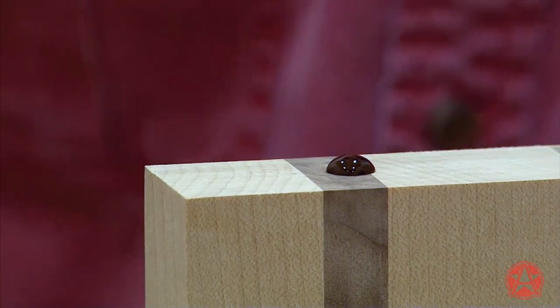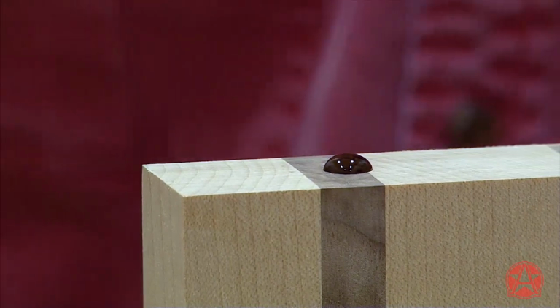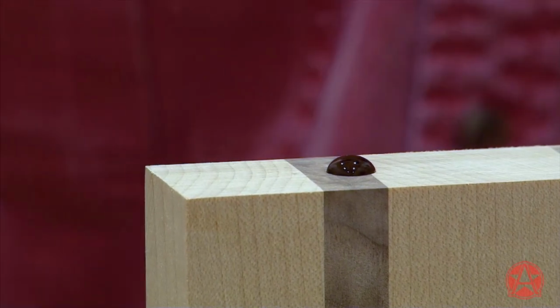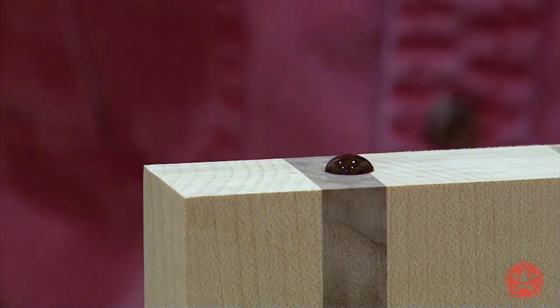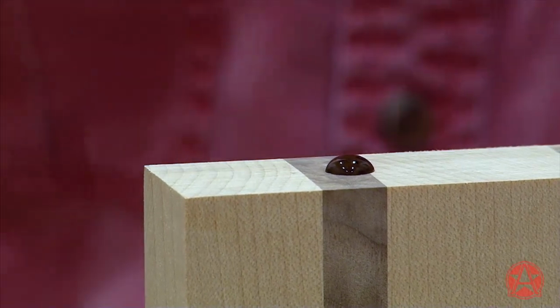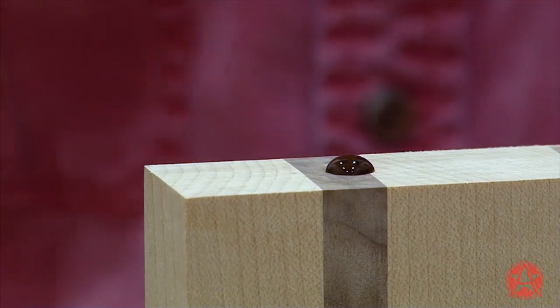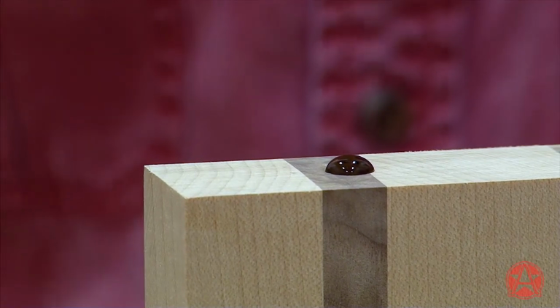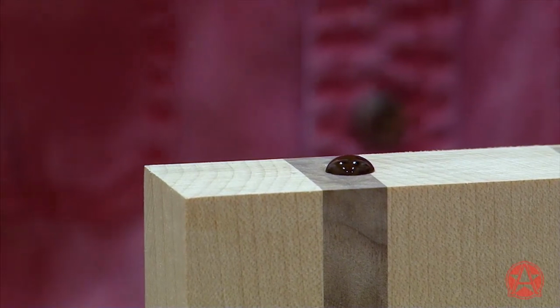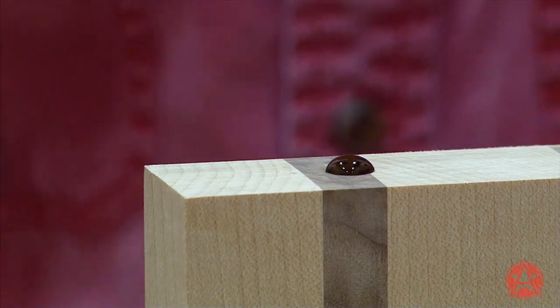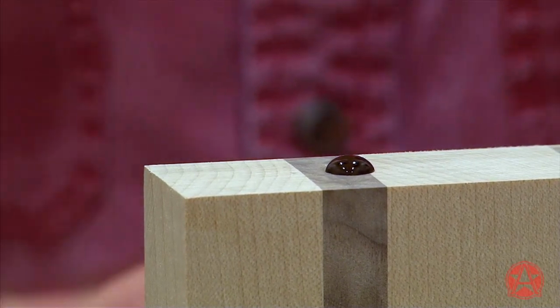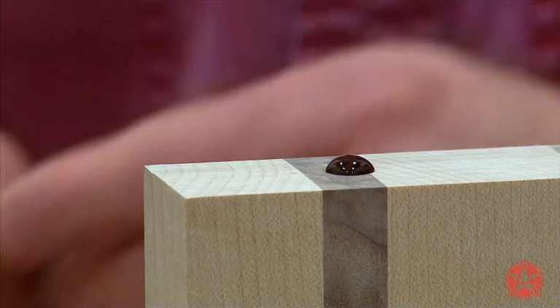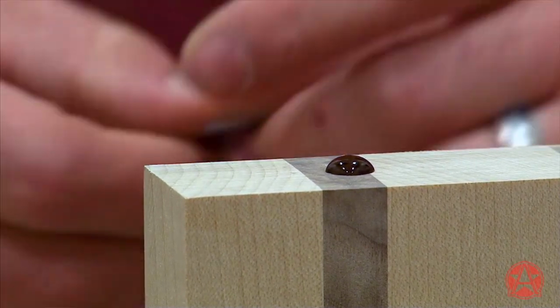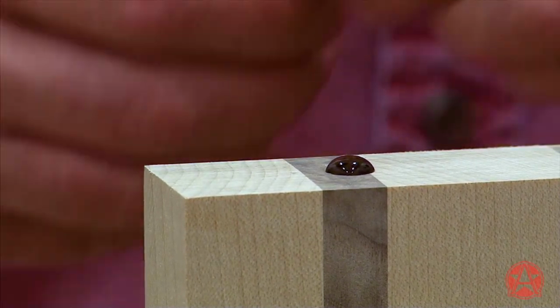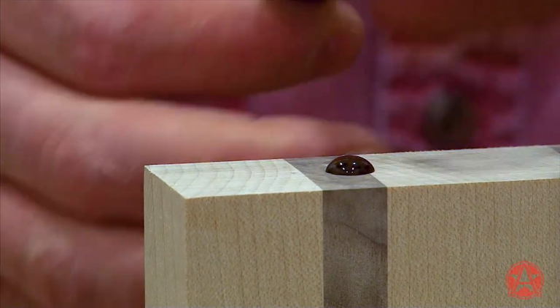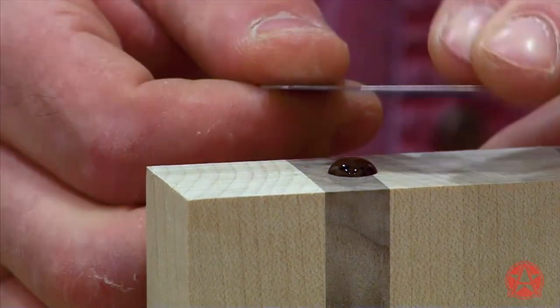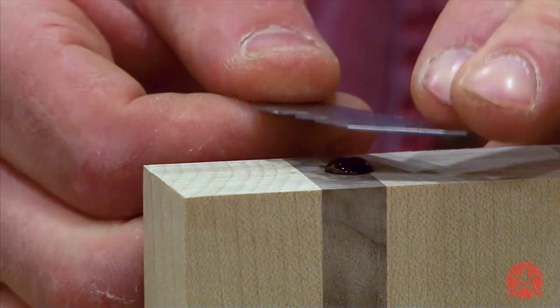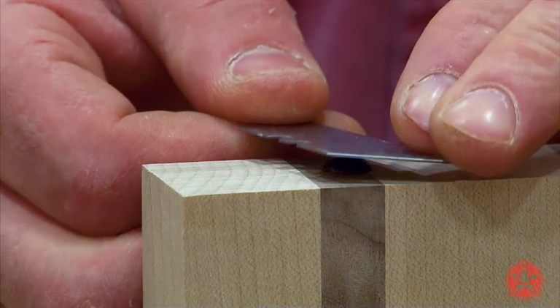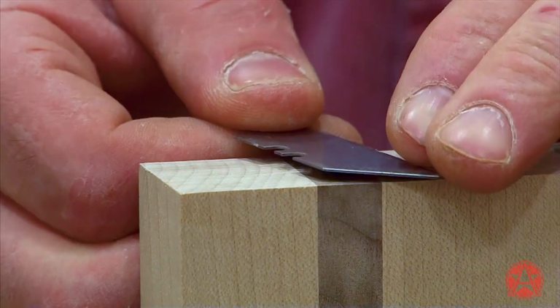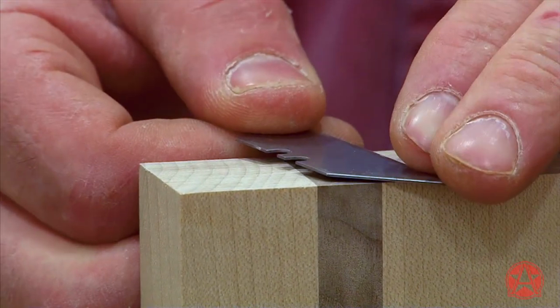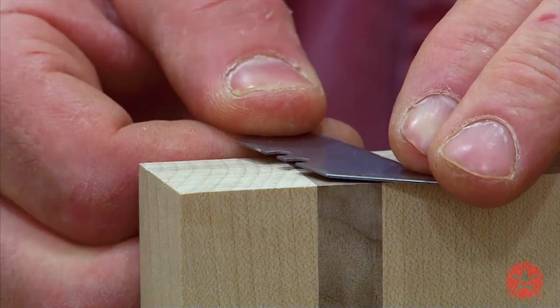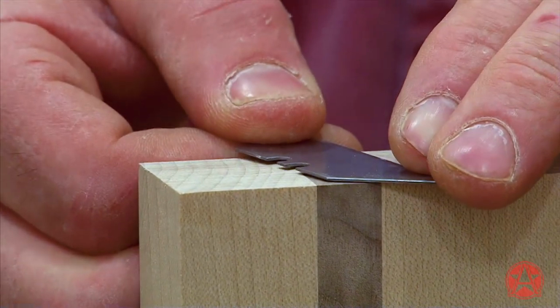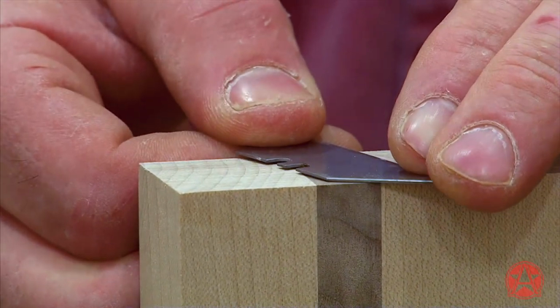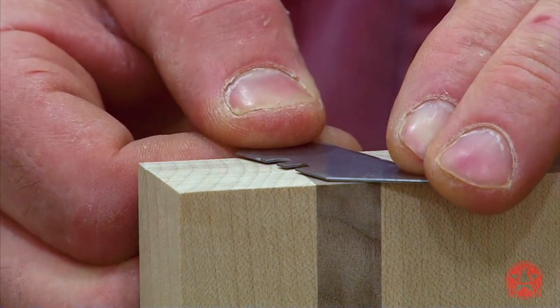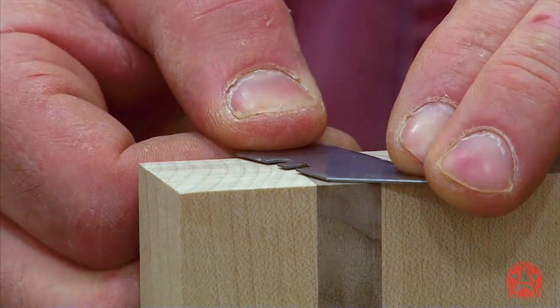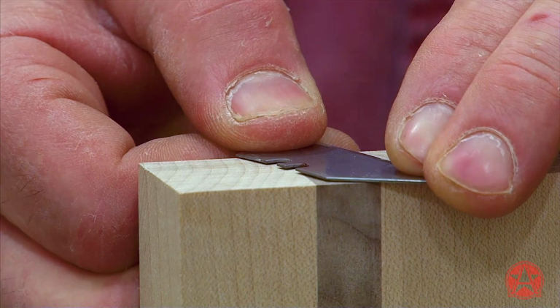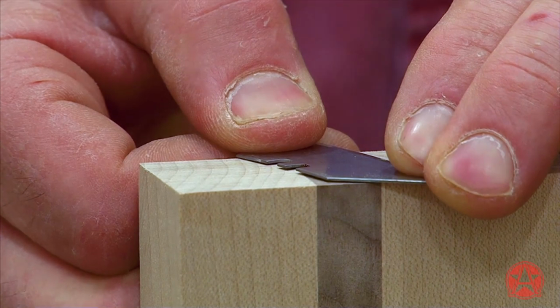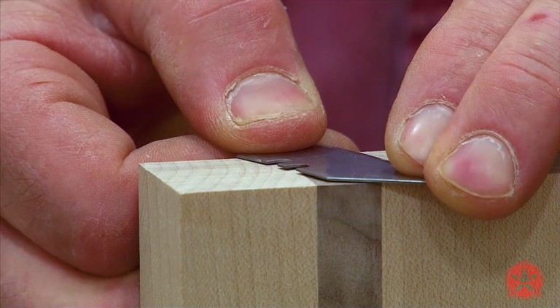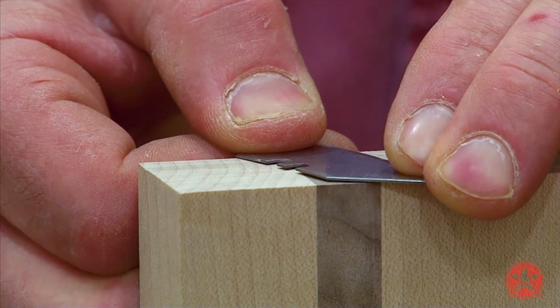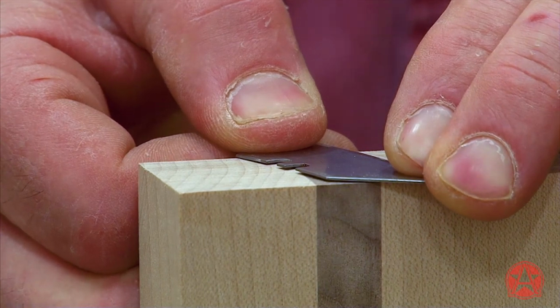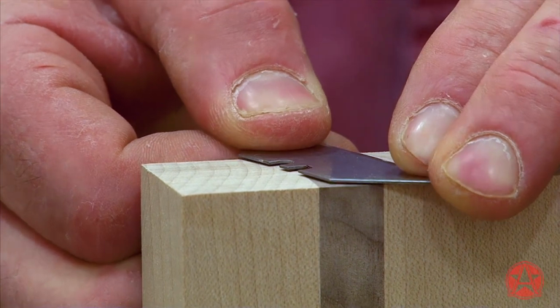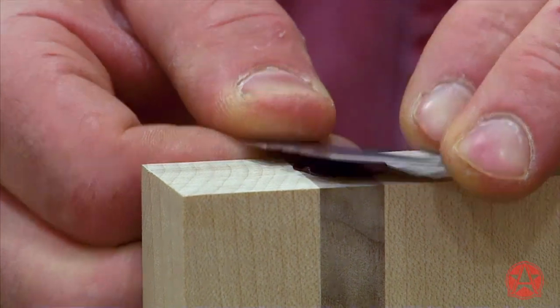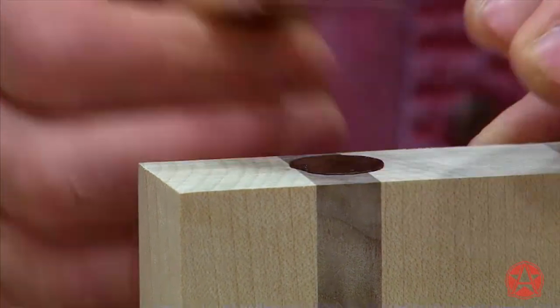You see how that bubbles up? I can use the side of my utility knife to press that down into the void, which will give me less sanding.